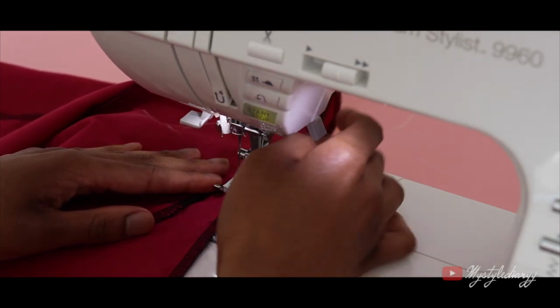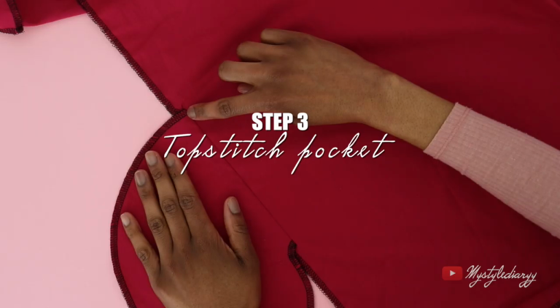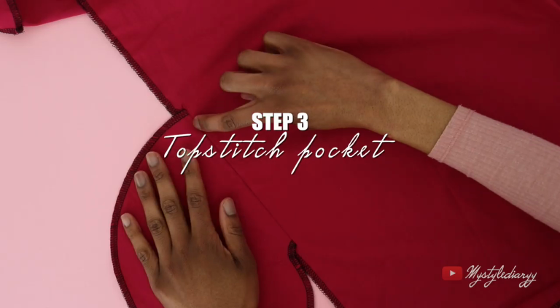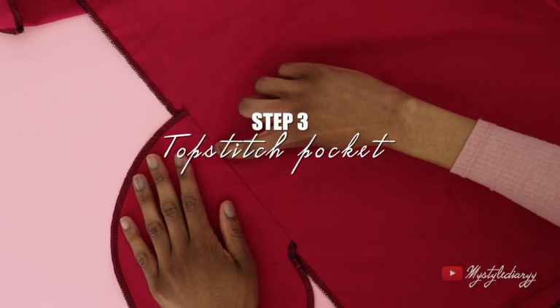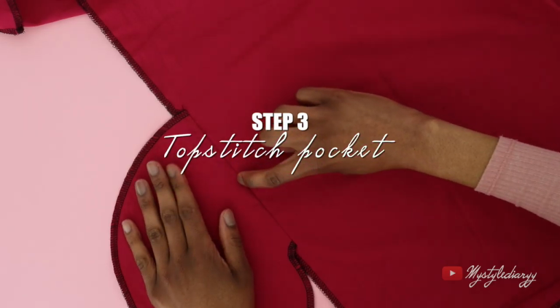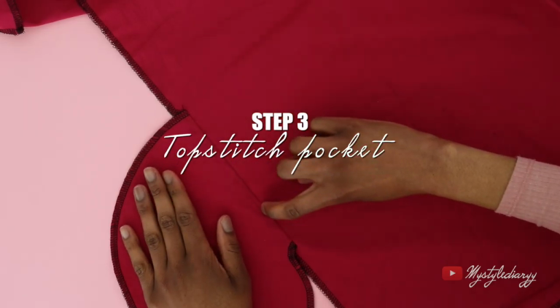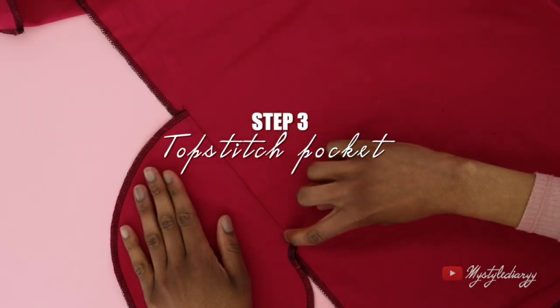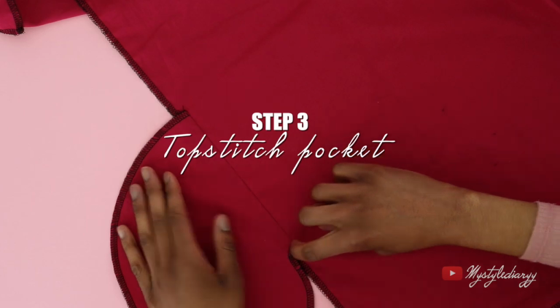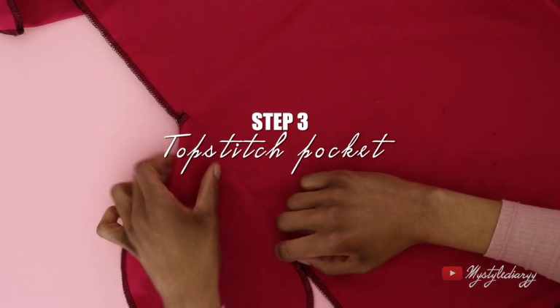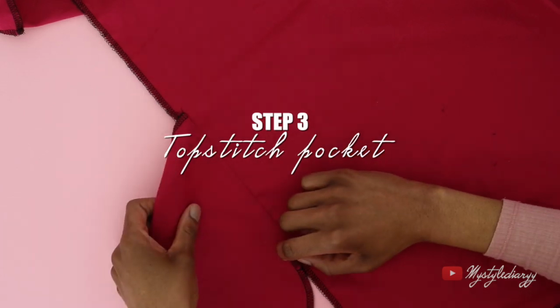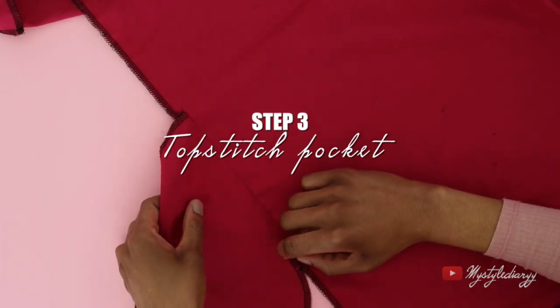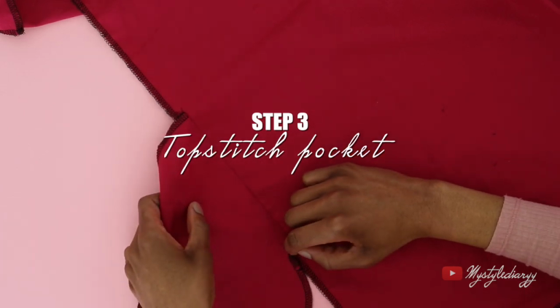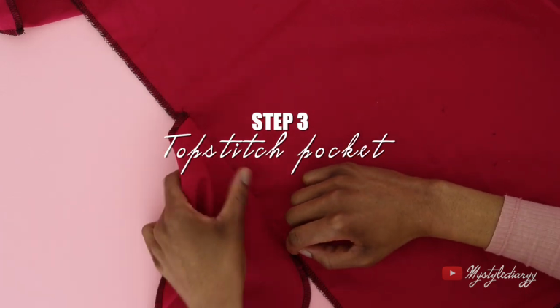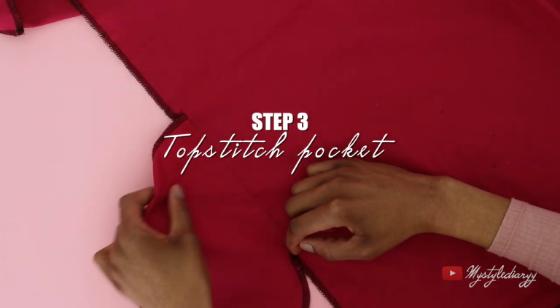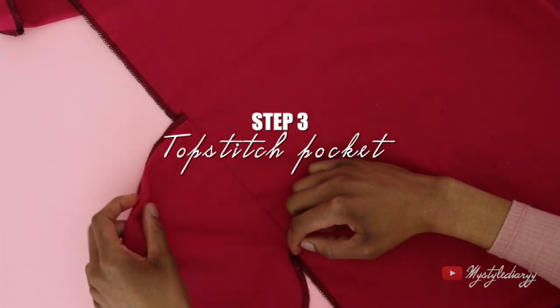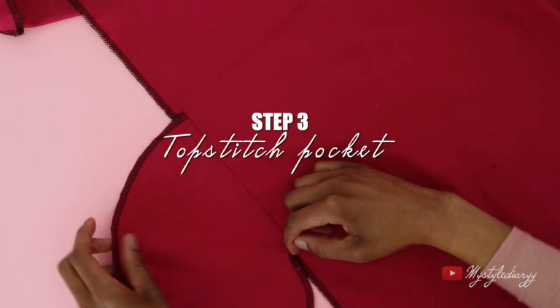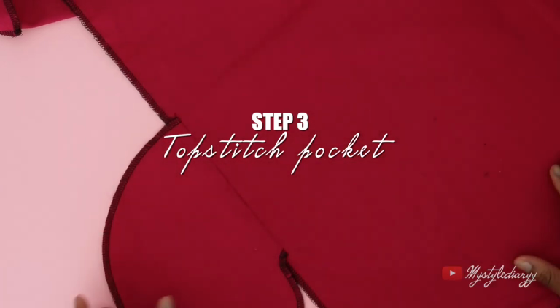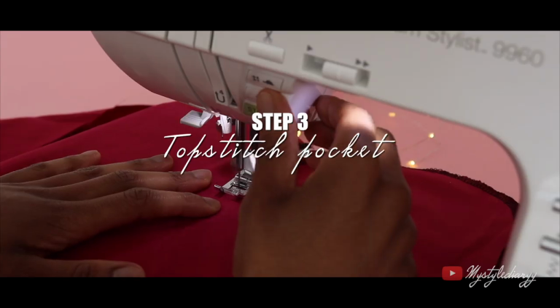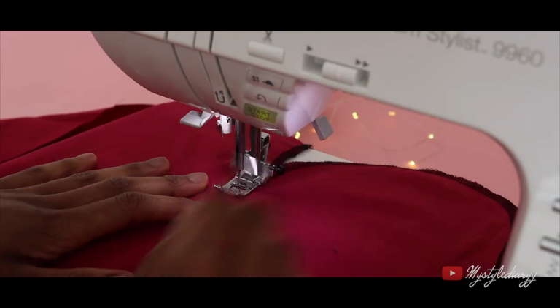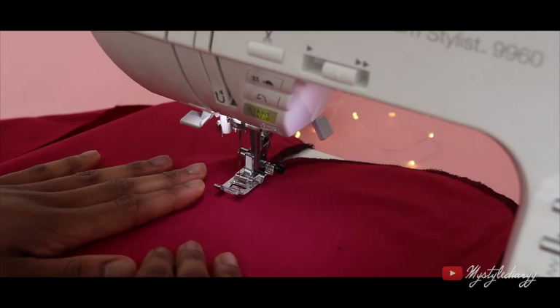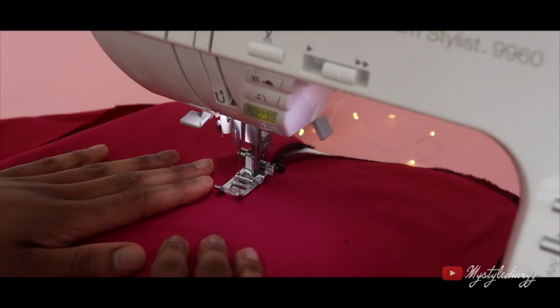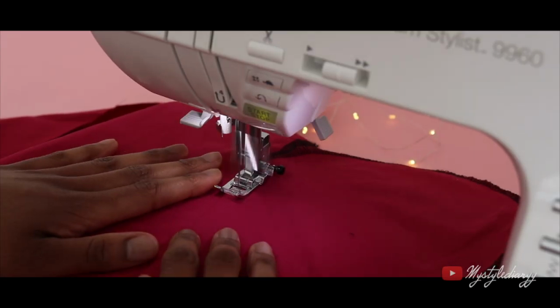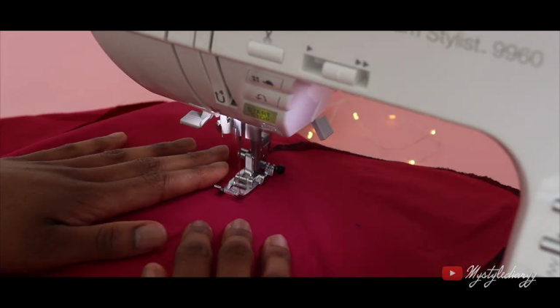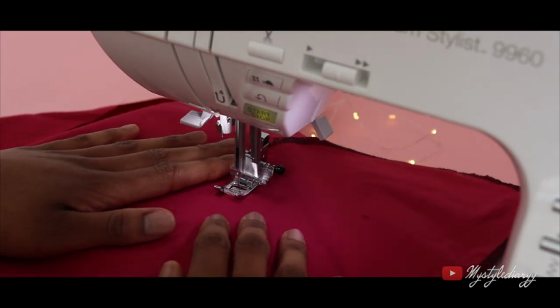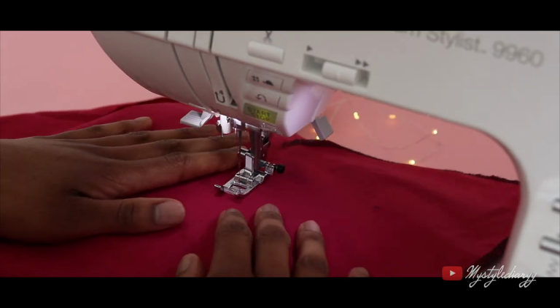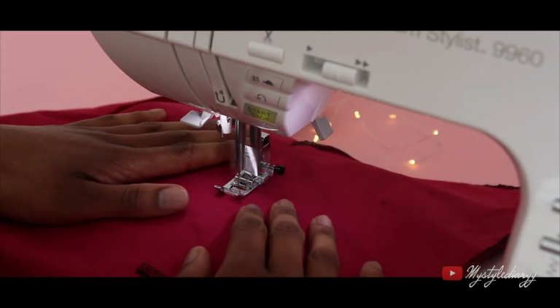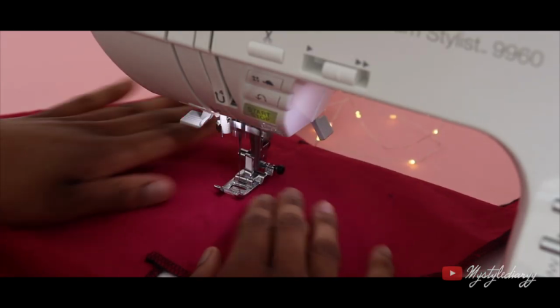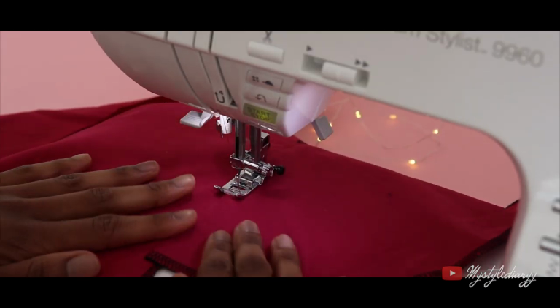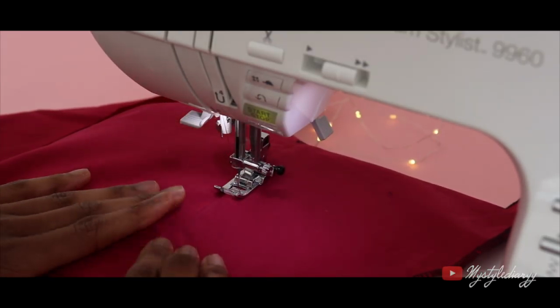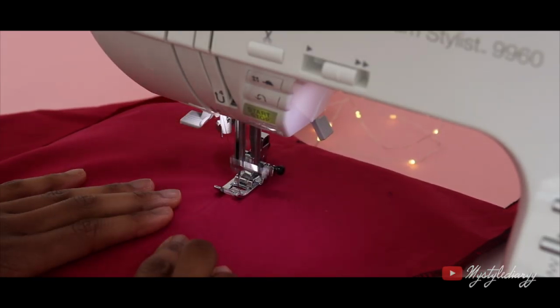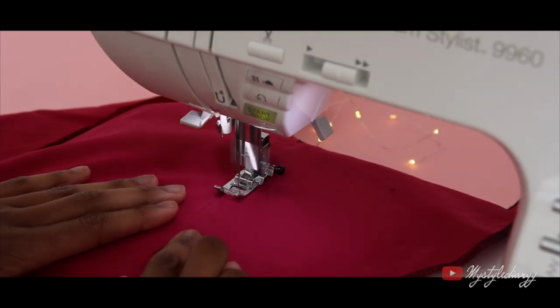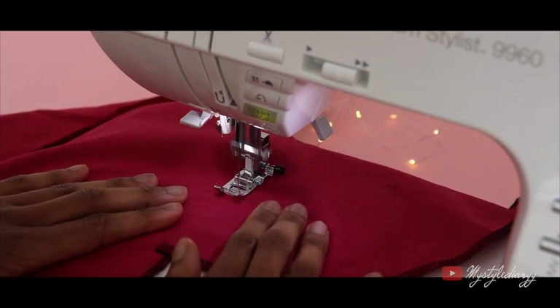Once you've done that, you can topstitch the pocket. This will make sure that the pockets stay in place.